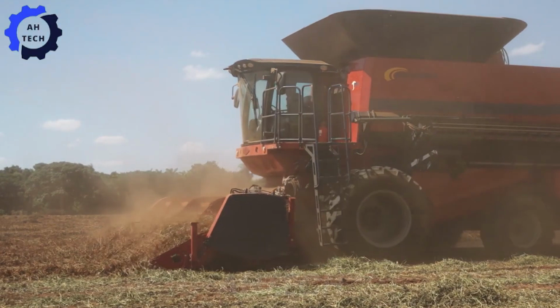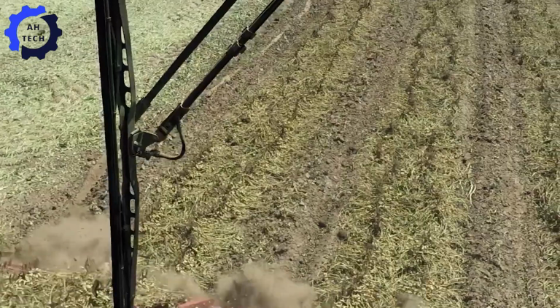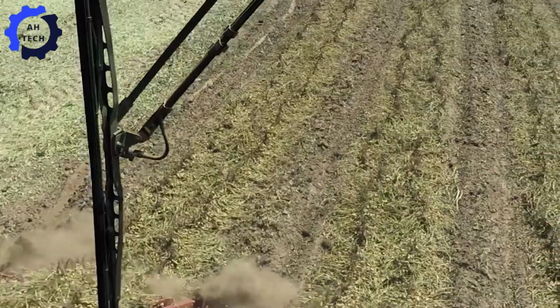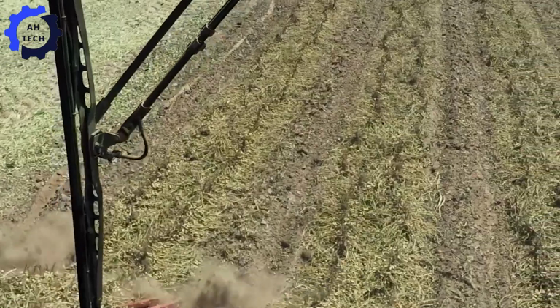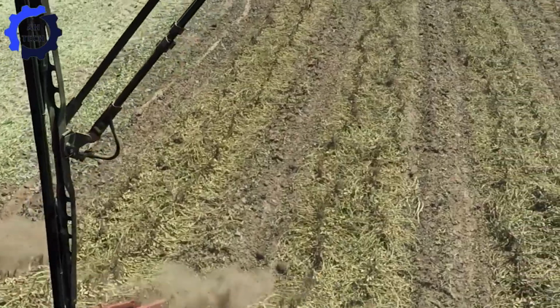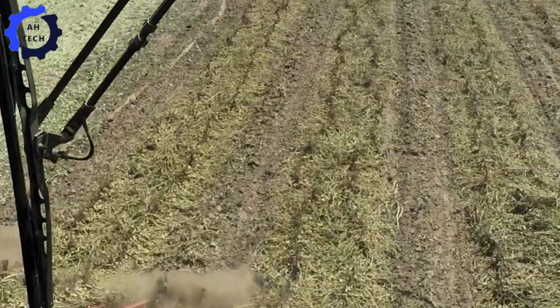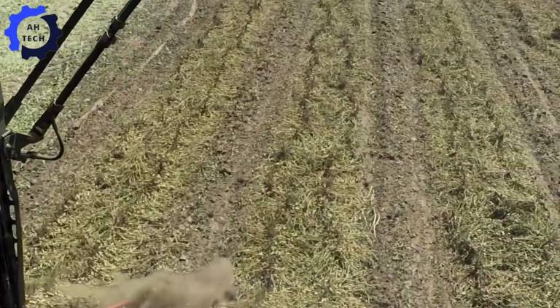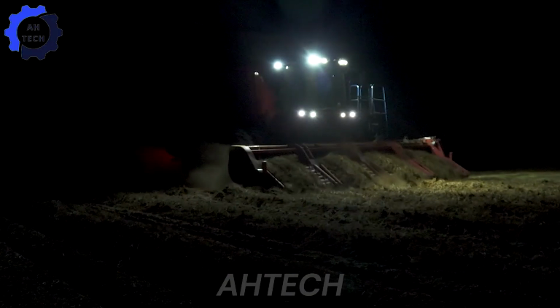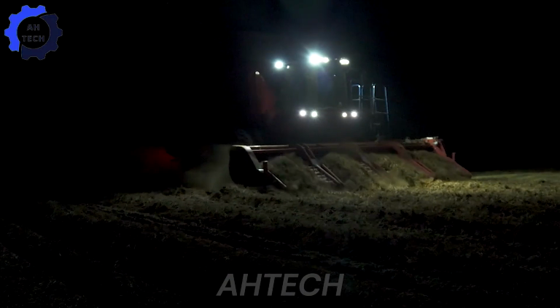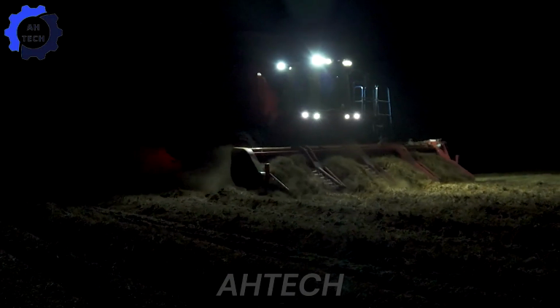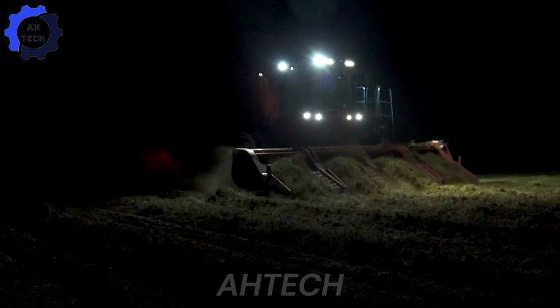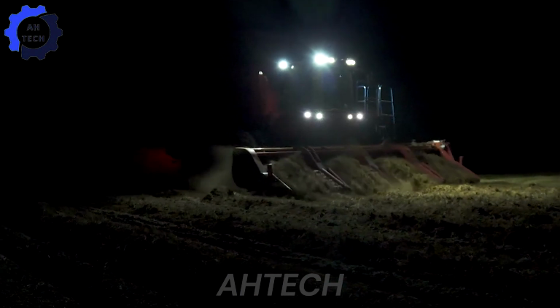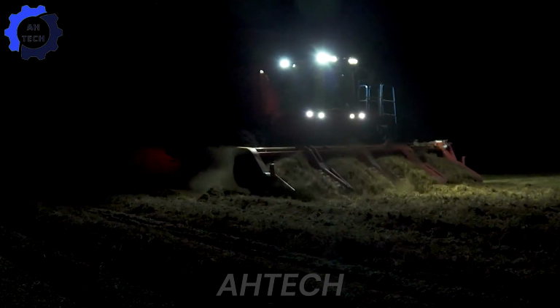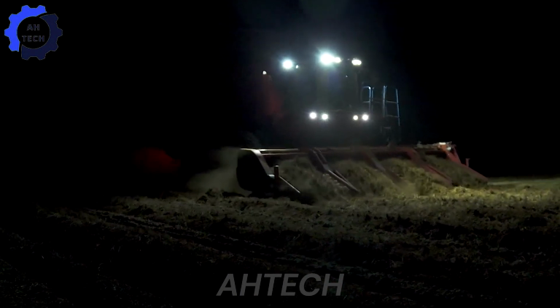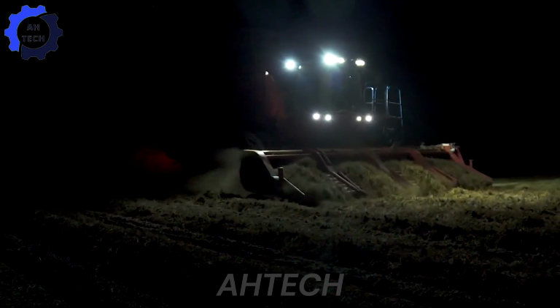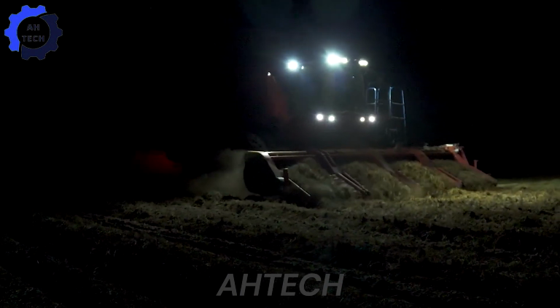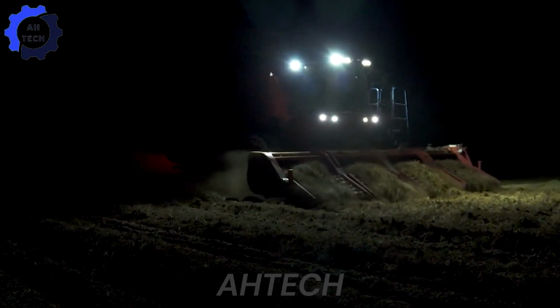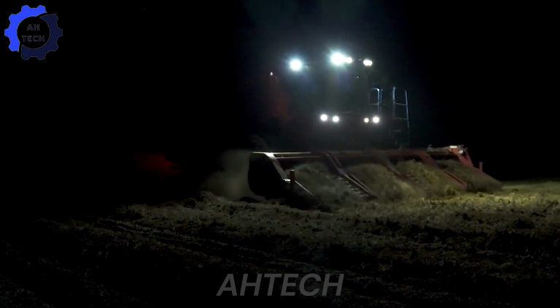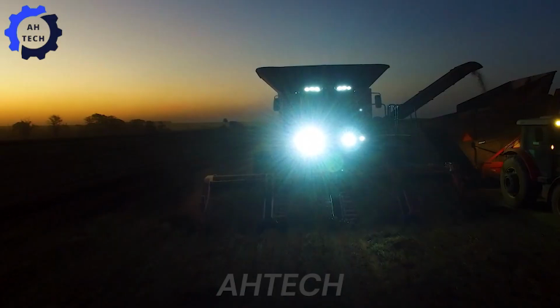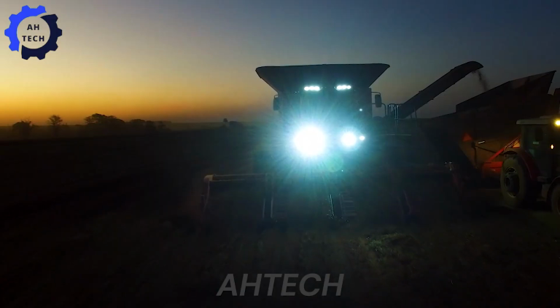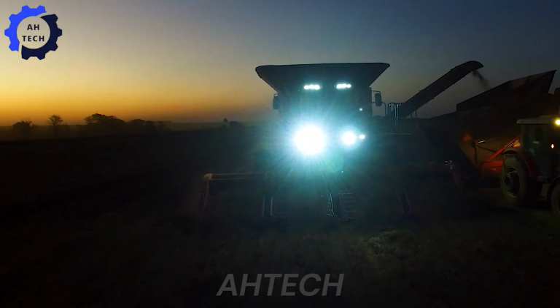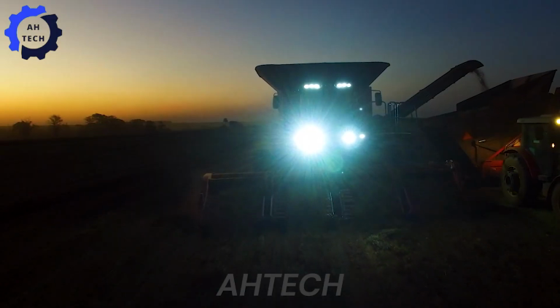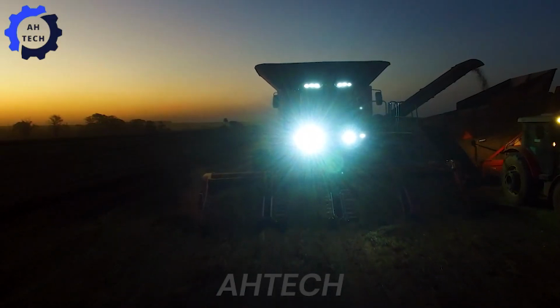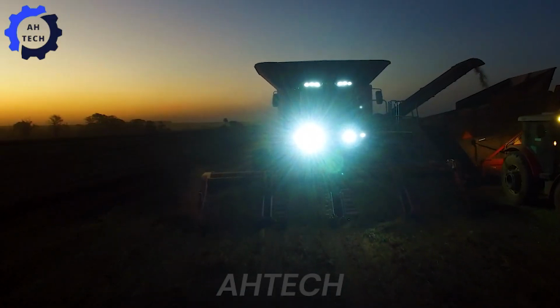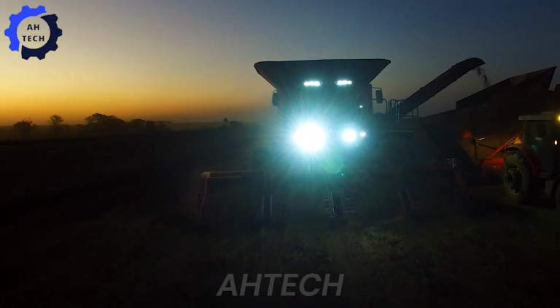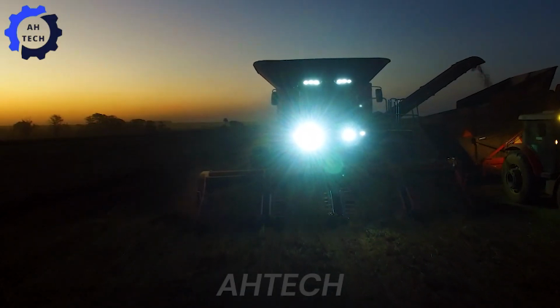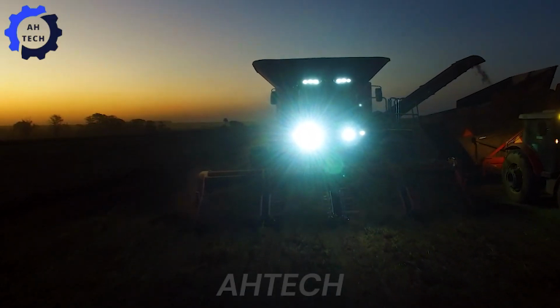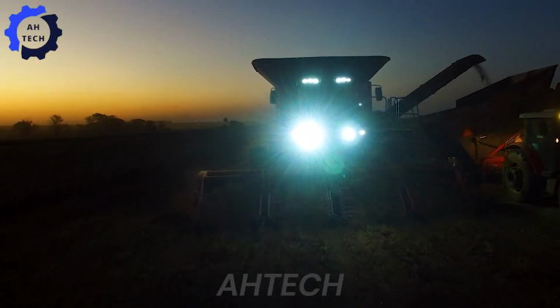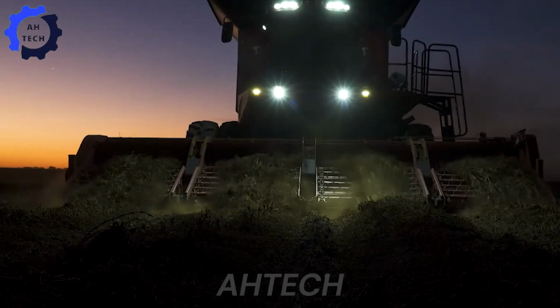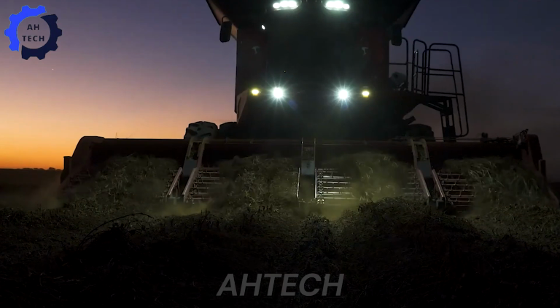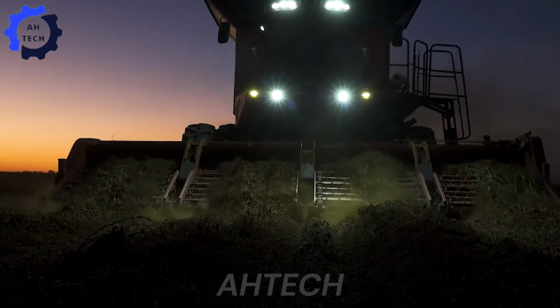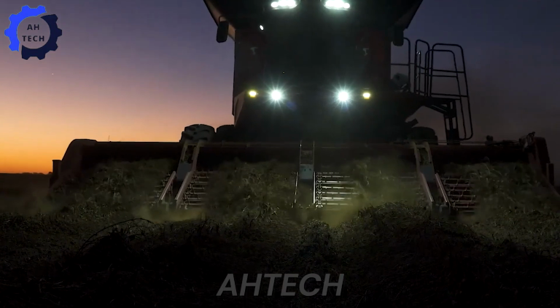If you've enjoyed this journey so far, be sure to like and subscribe for more behind-the-scenes looks at agriculture technology in action.